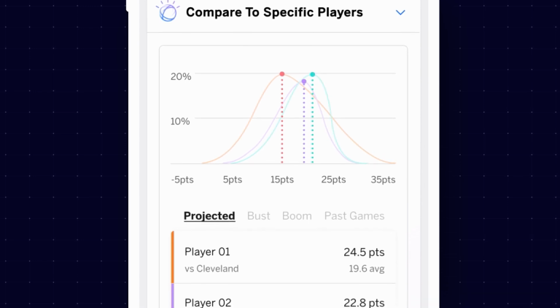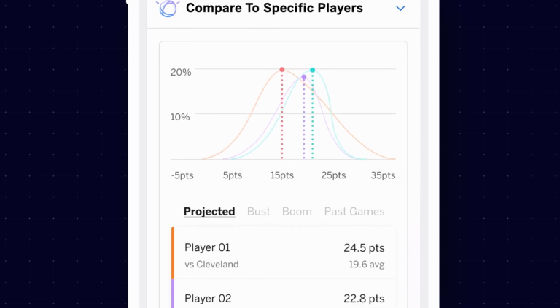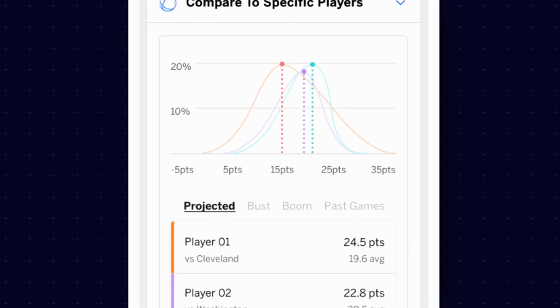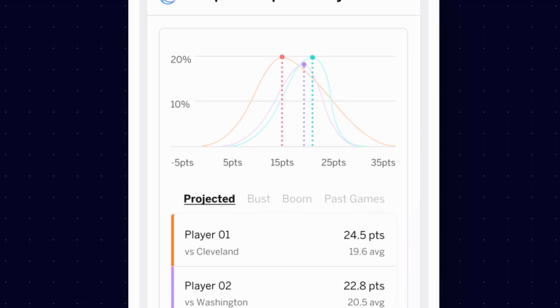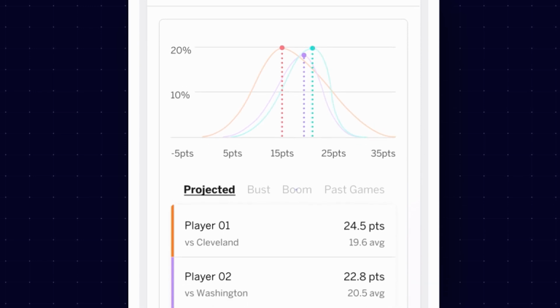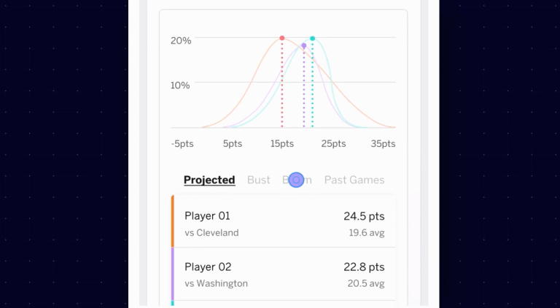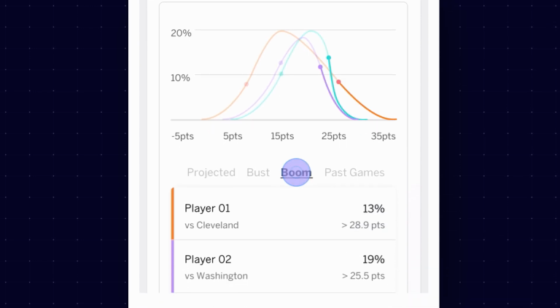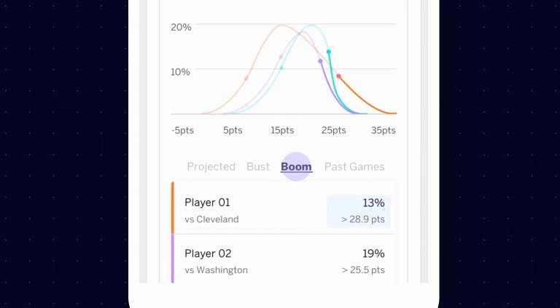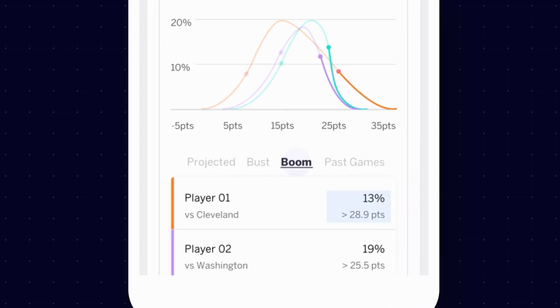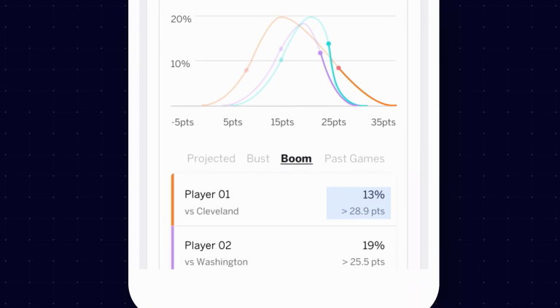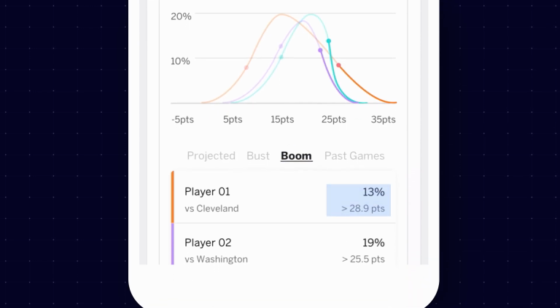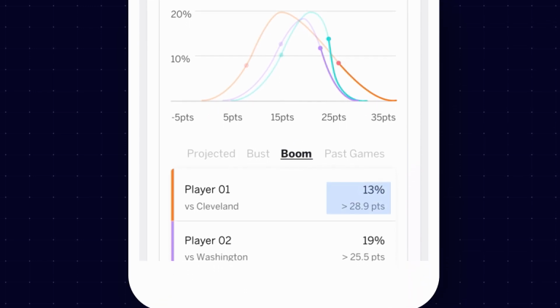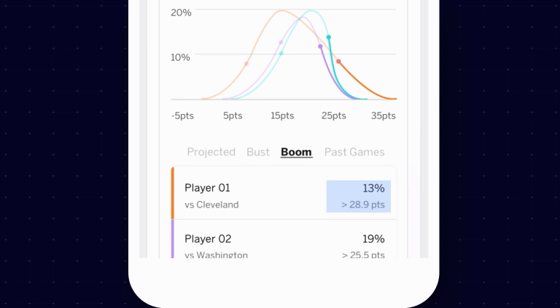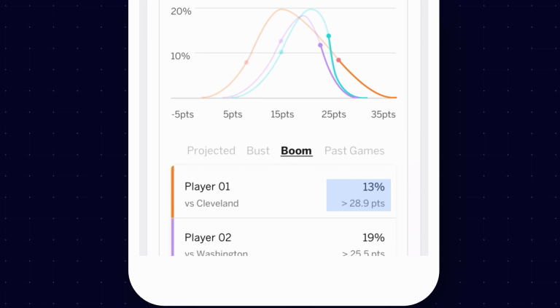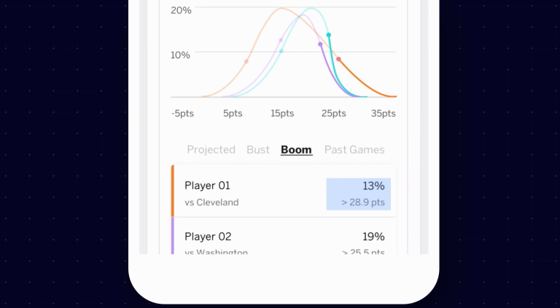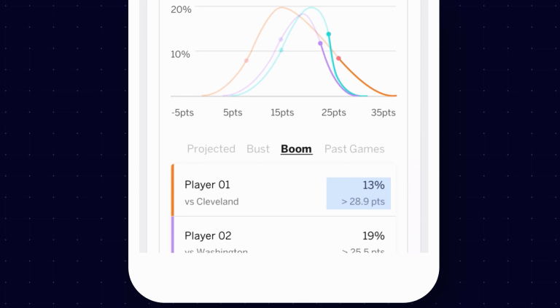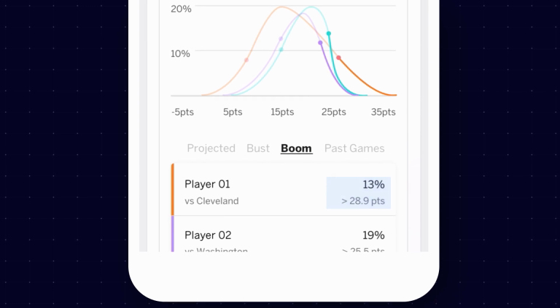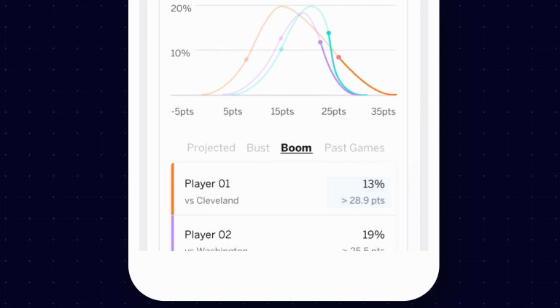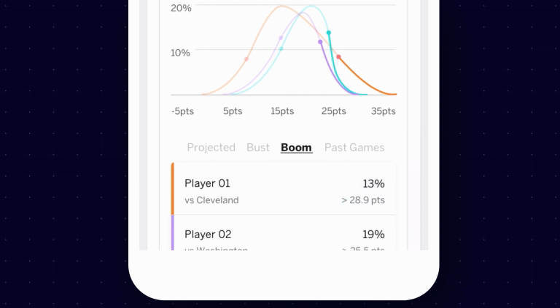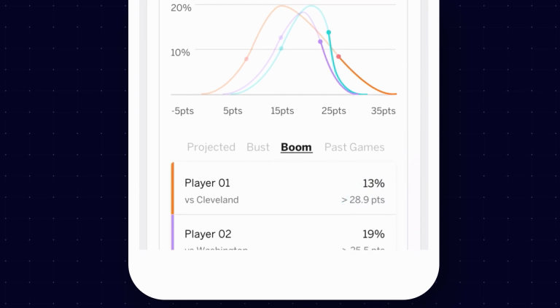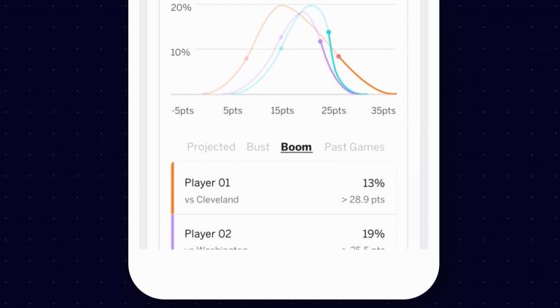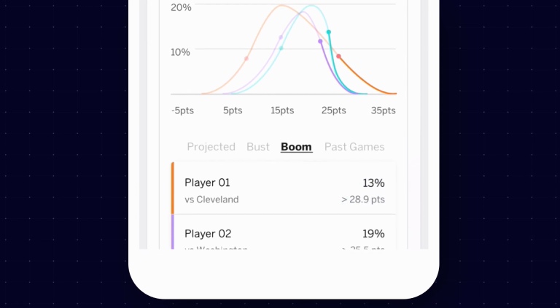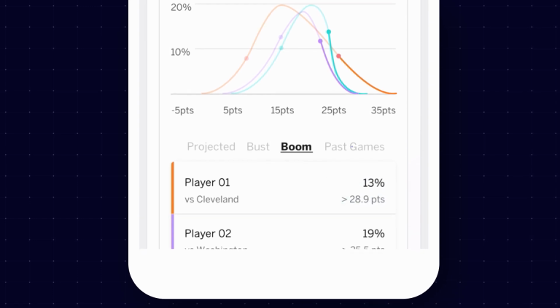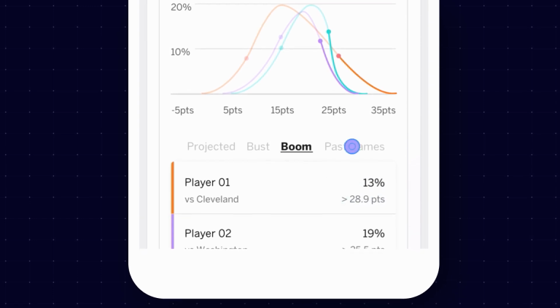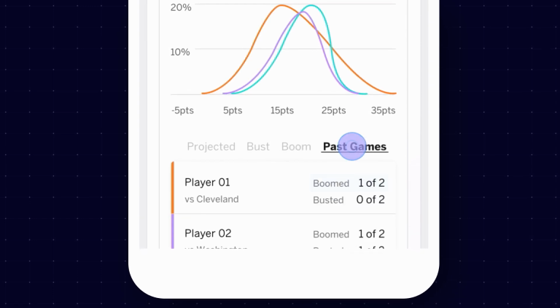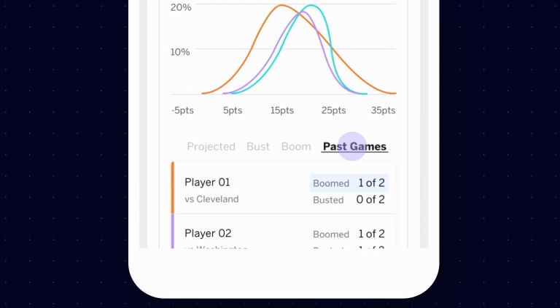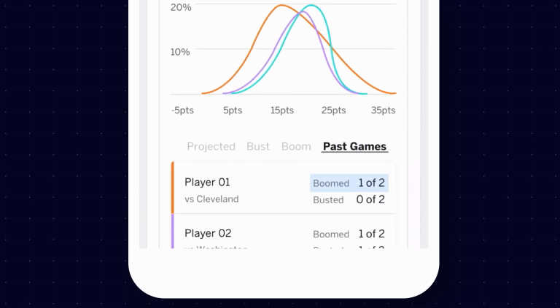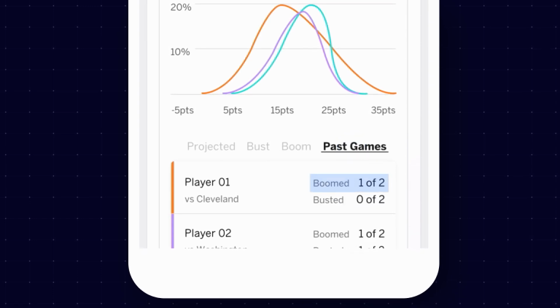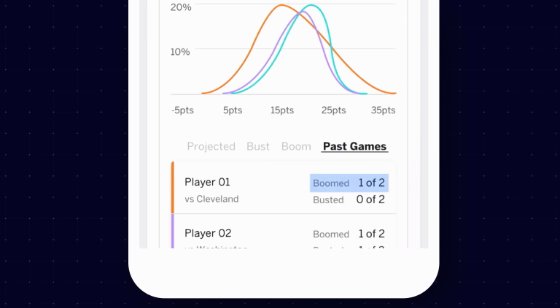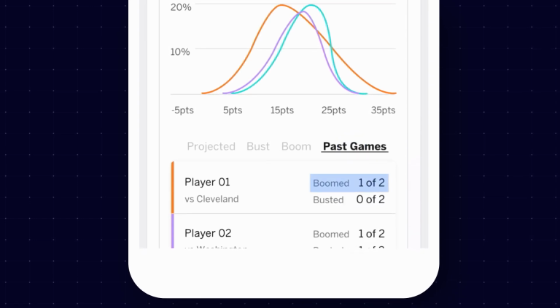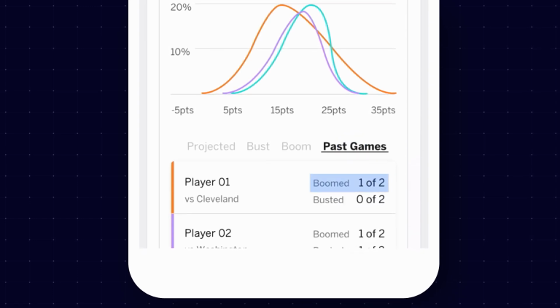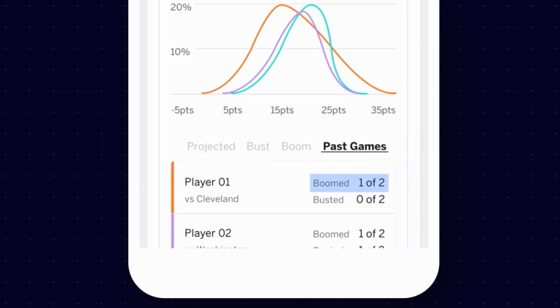Need to make up ground in your league? Start a player with high boom potential. Need to play it safe? Go with a more conservative choice.